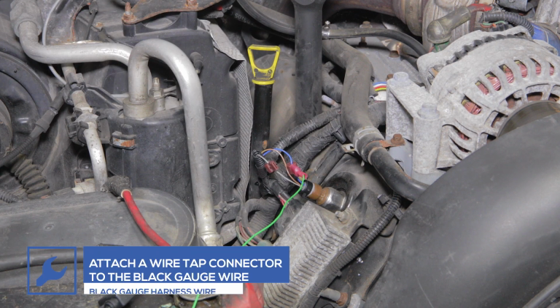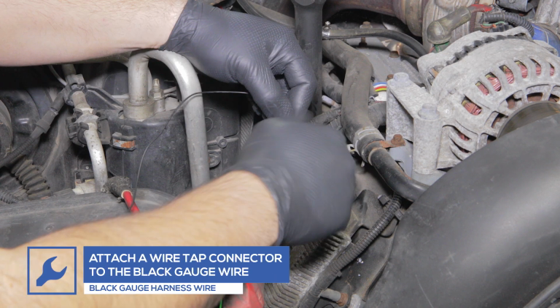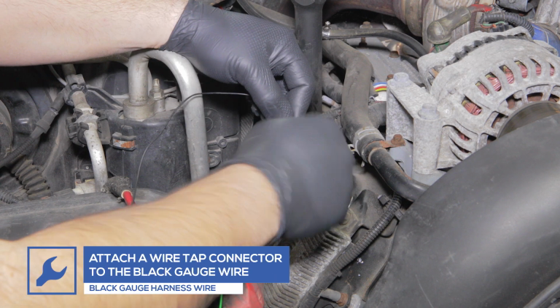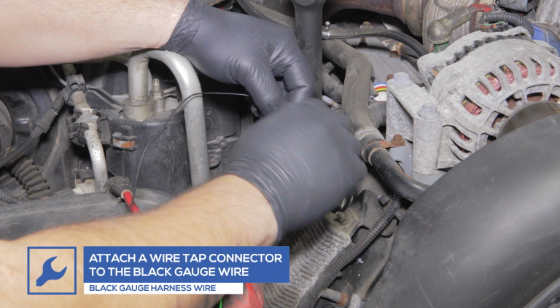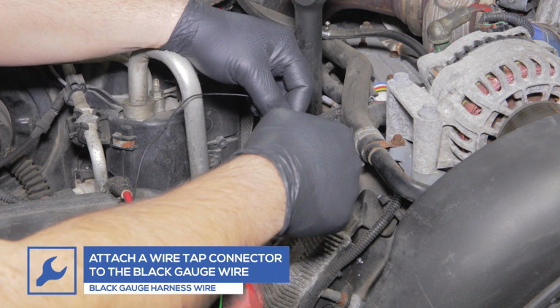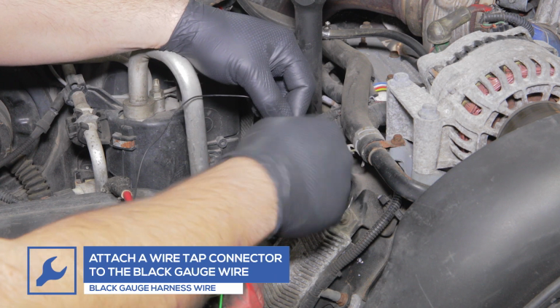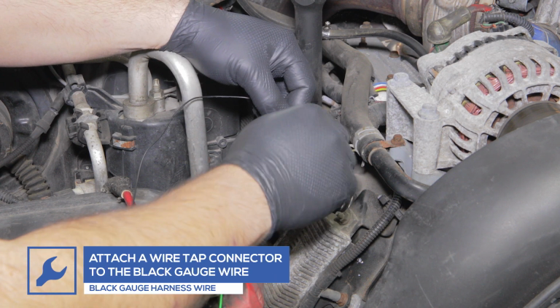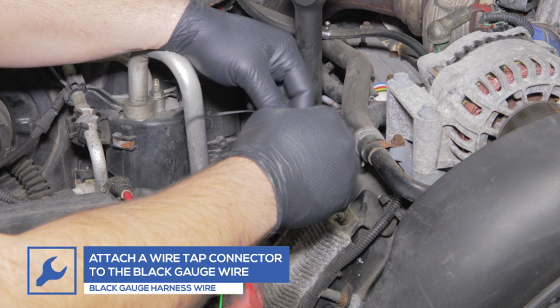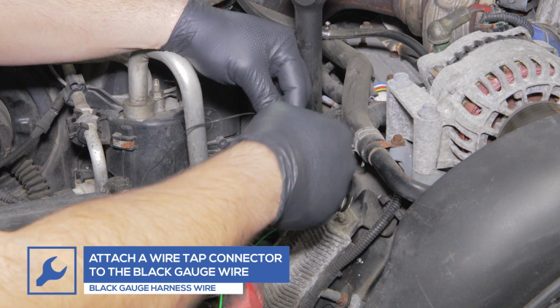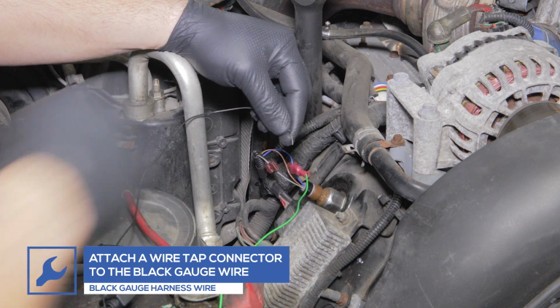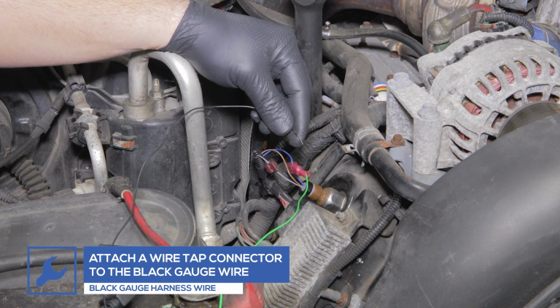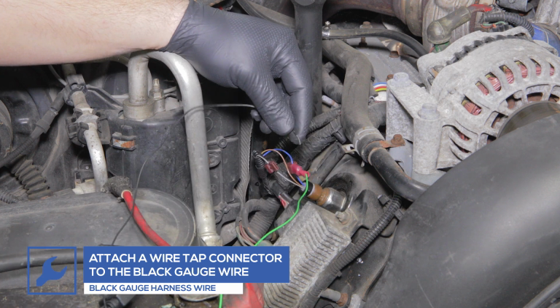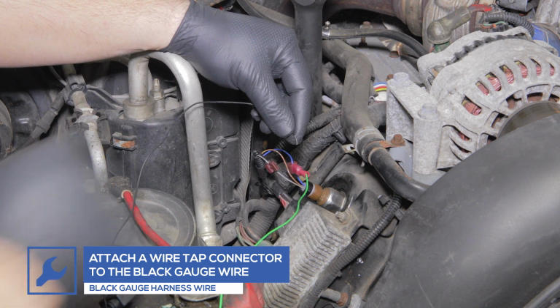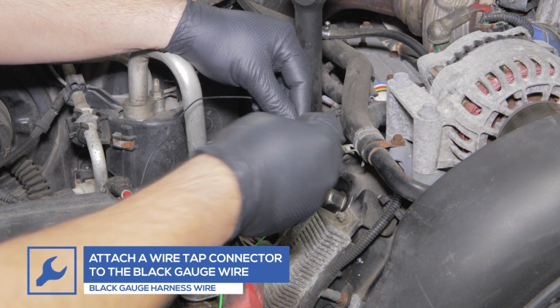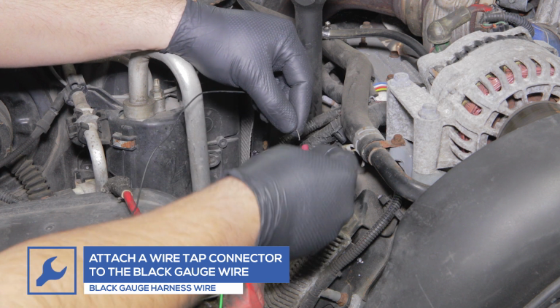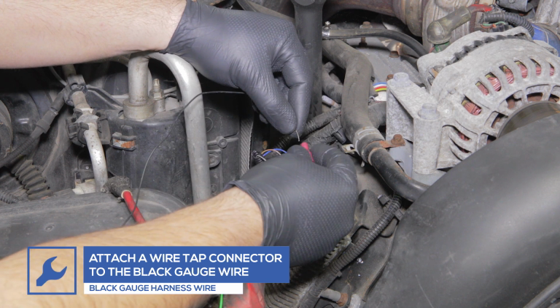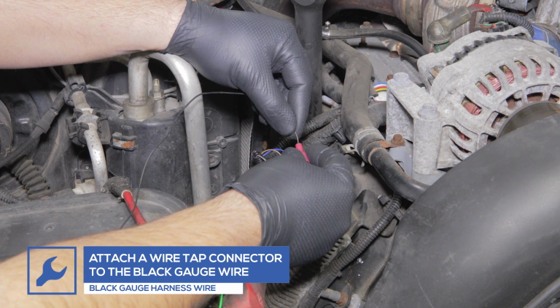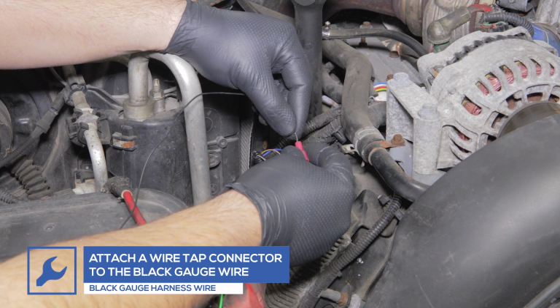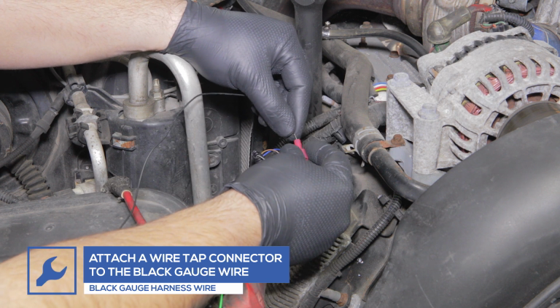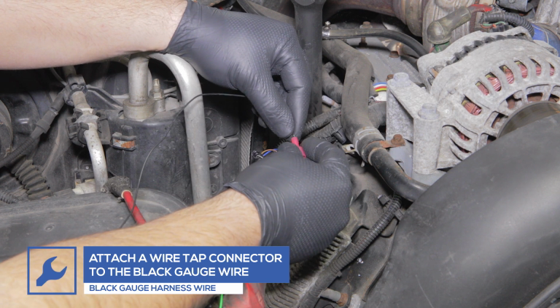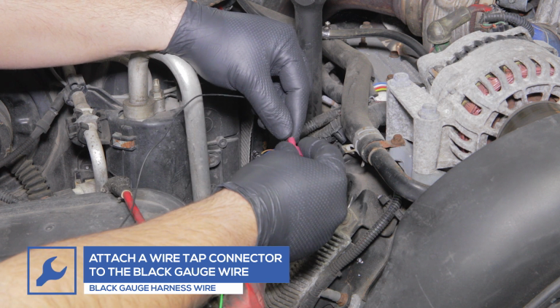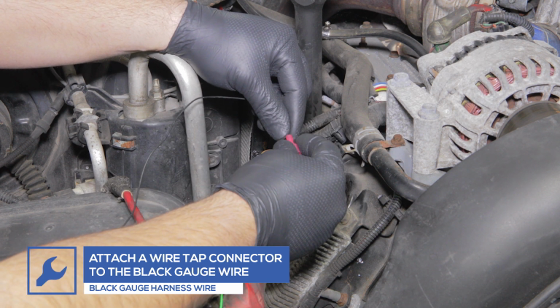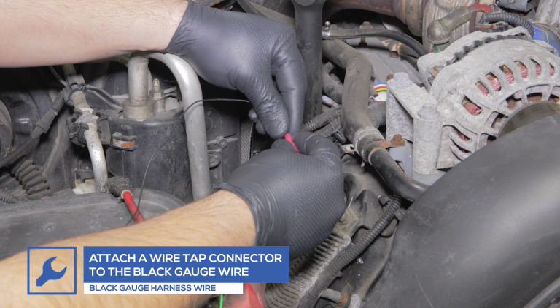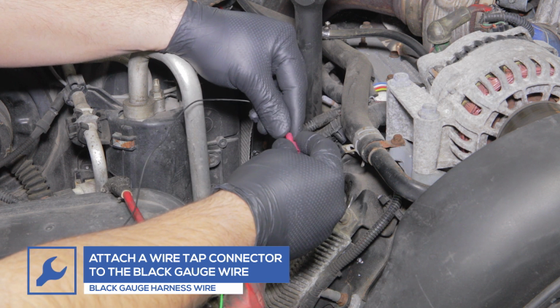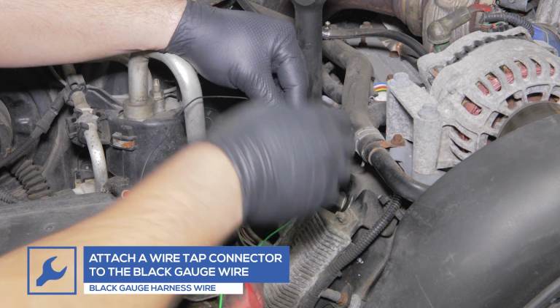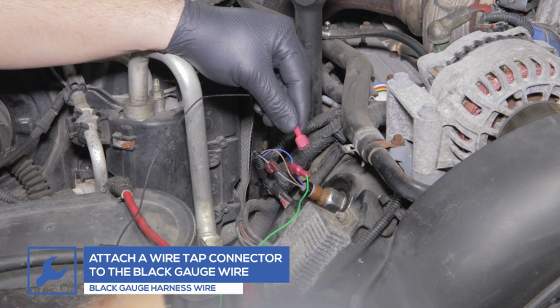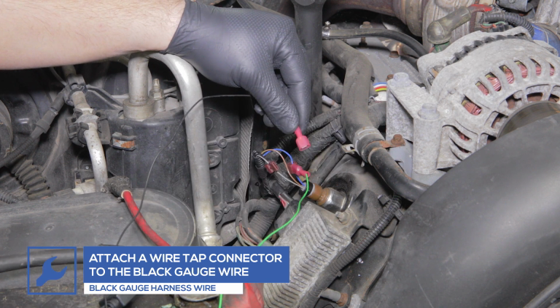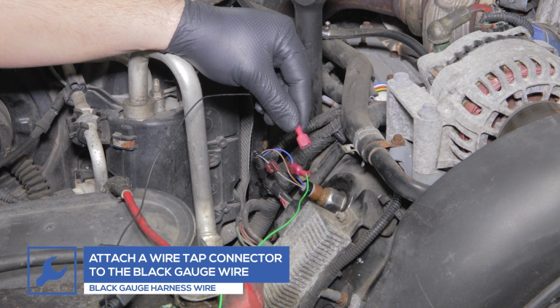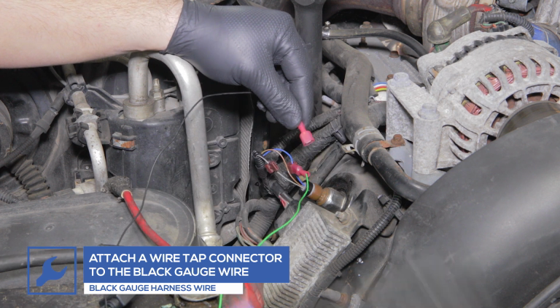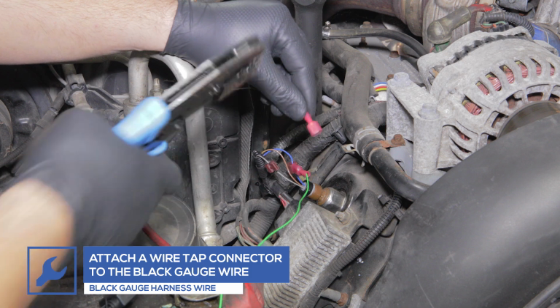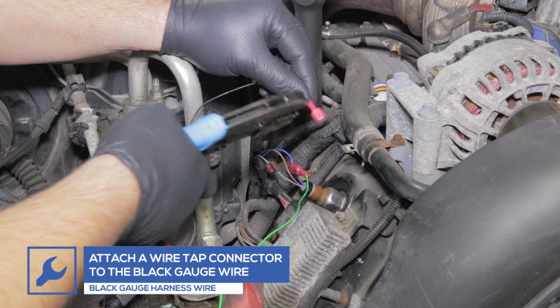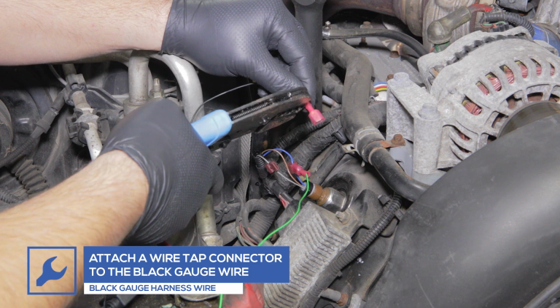Then attach a male wiretap connector to the black gauge power harness wire and place it into the connector on the gray wire.